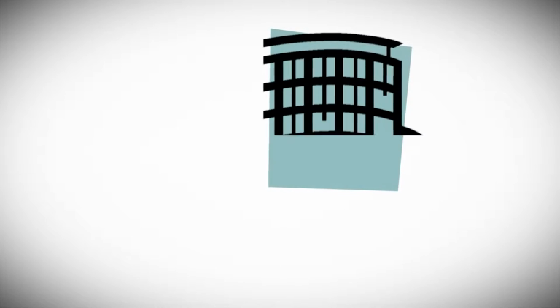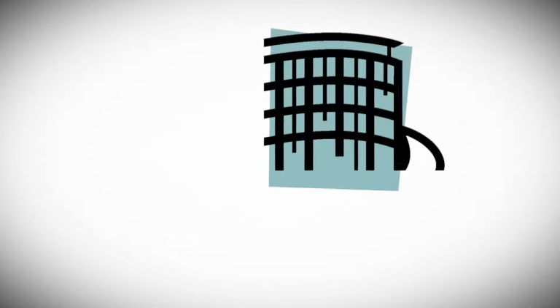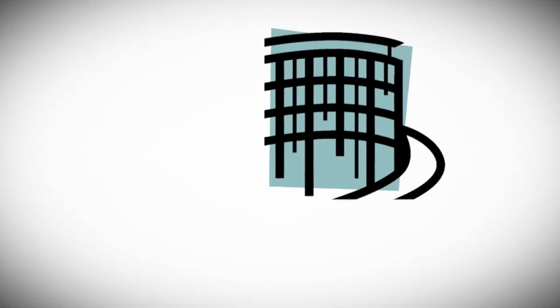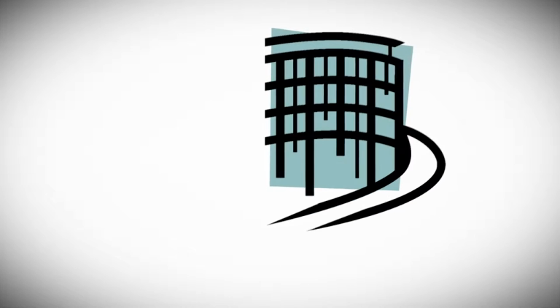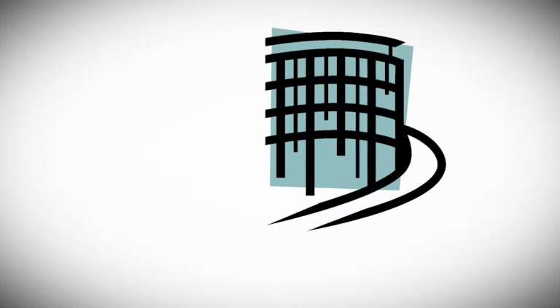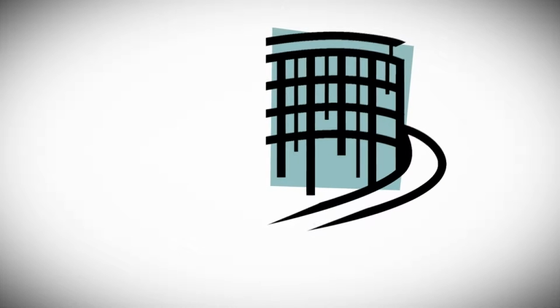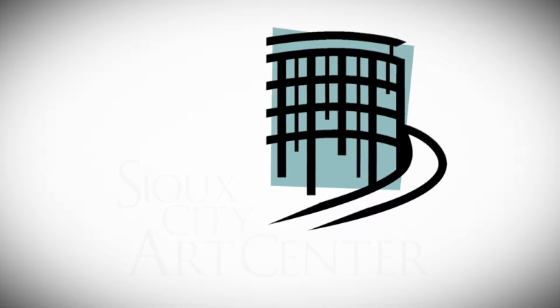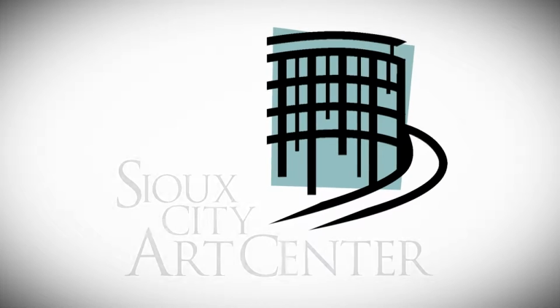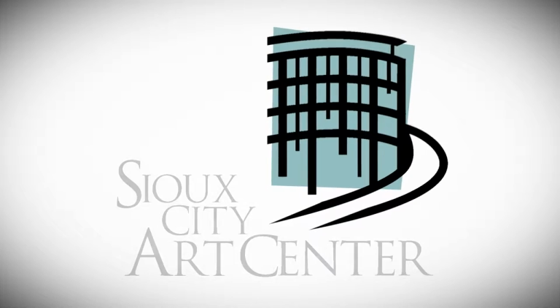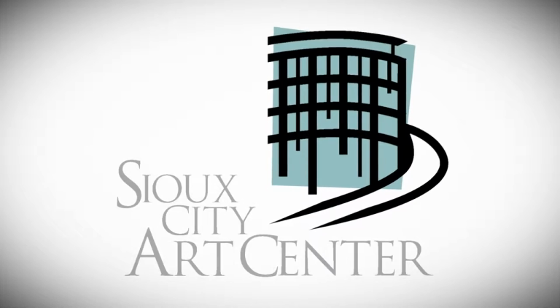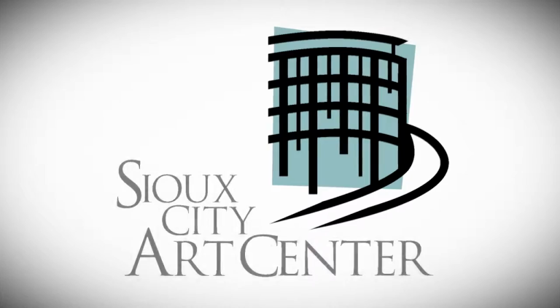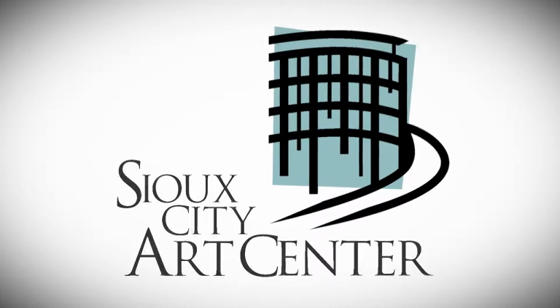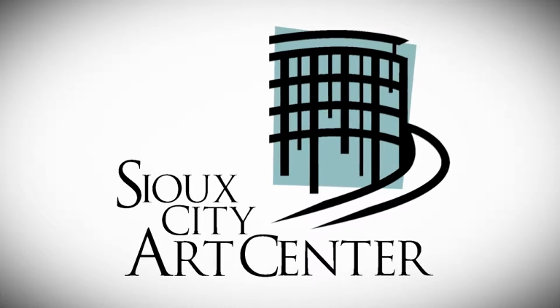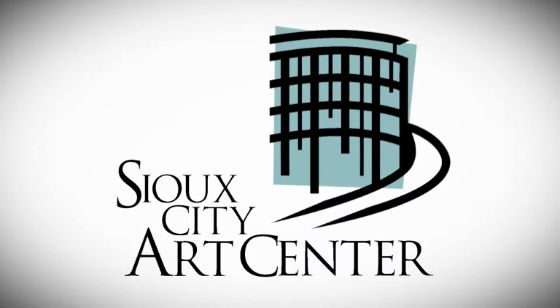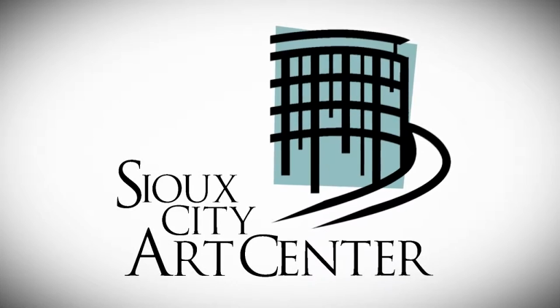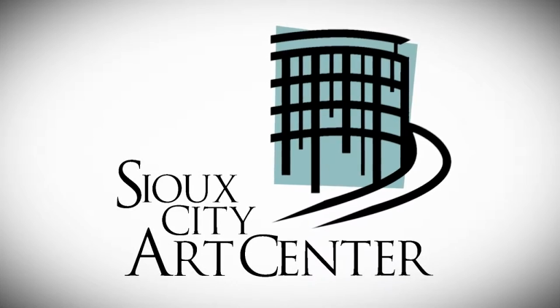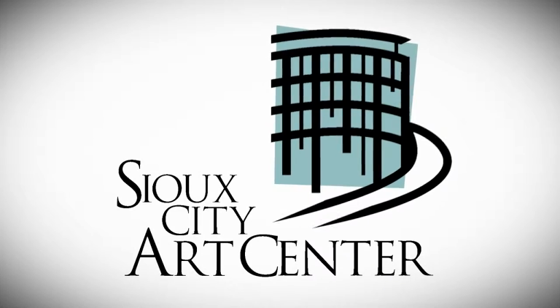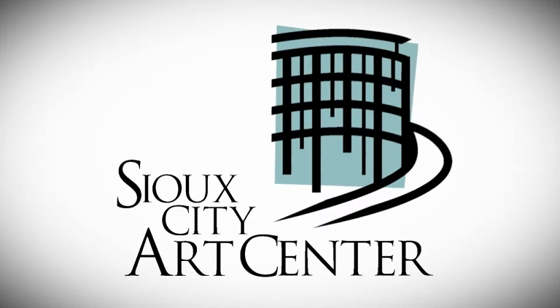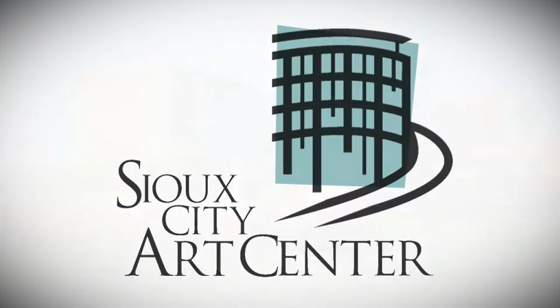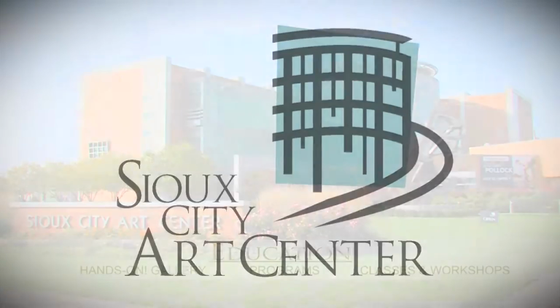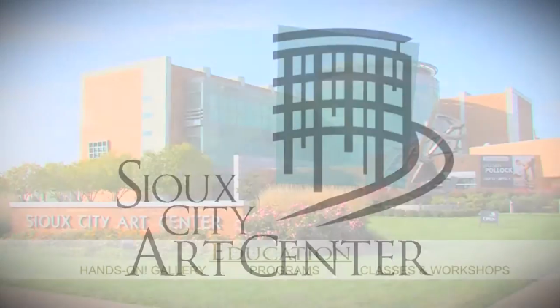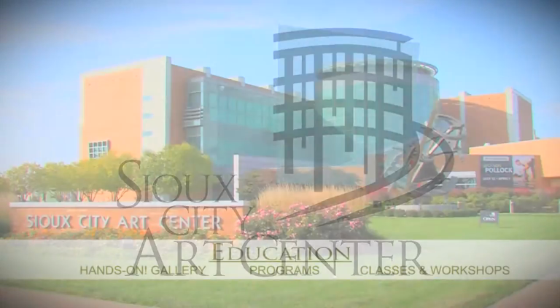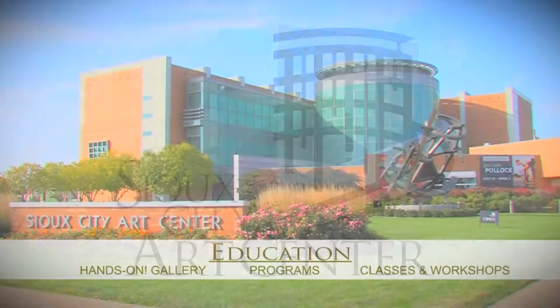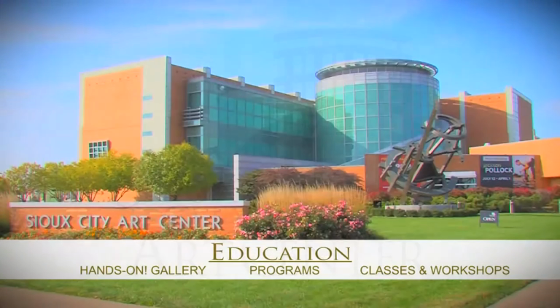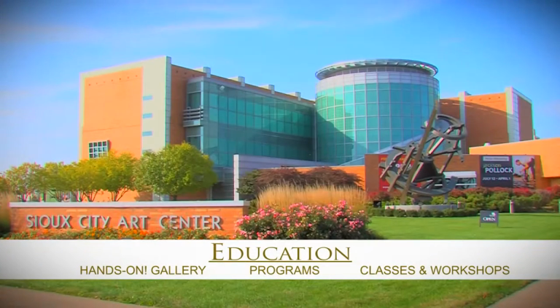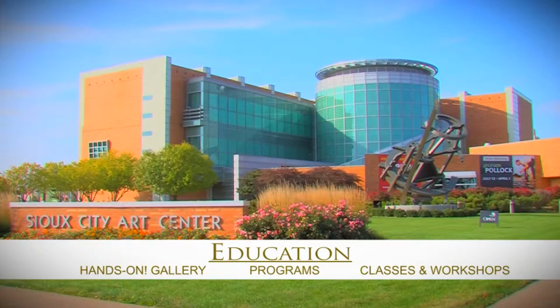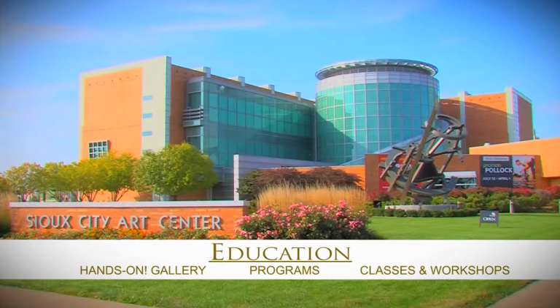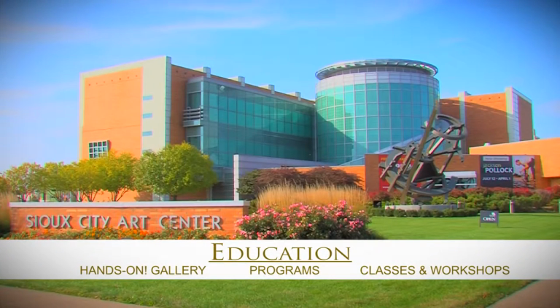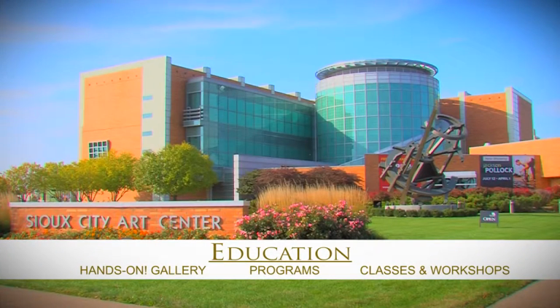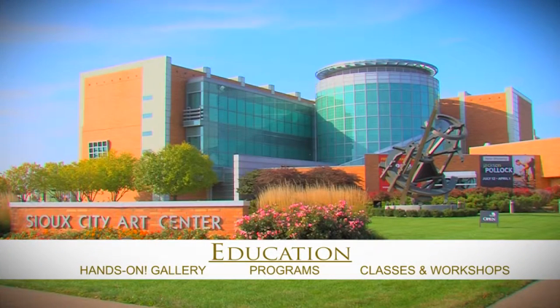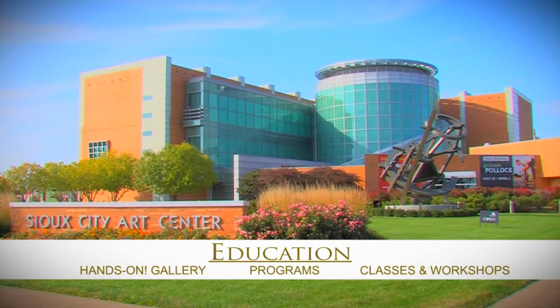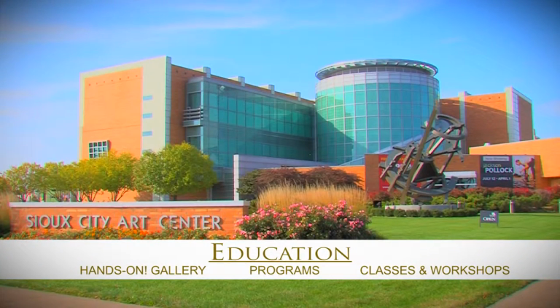Welcome to an informative tour of the Sioux City Arts Center, Sioux City's premier arts destination.